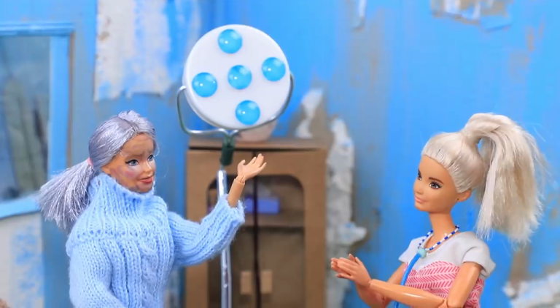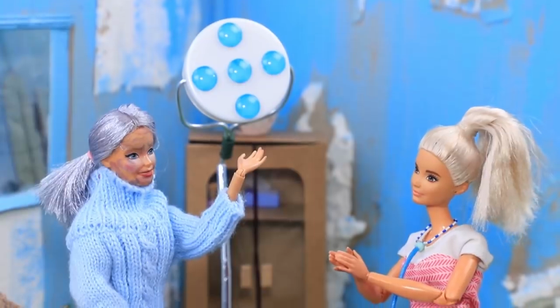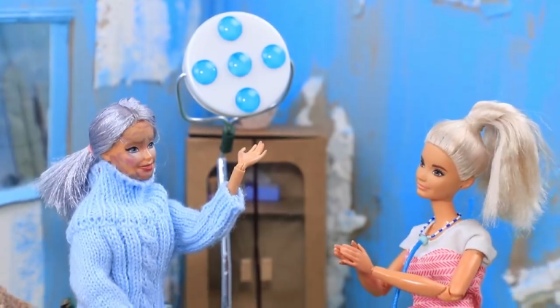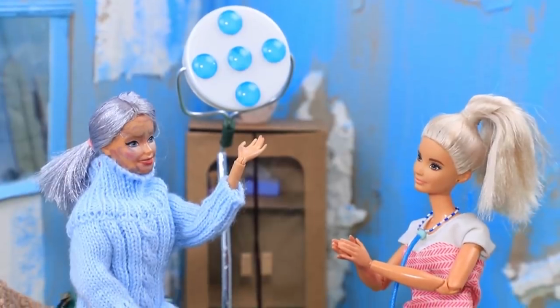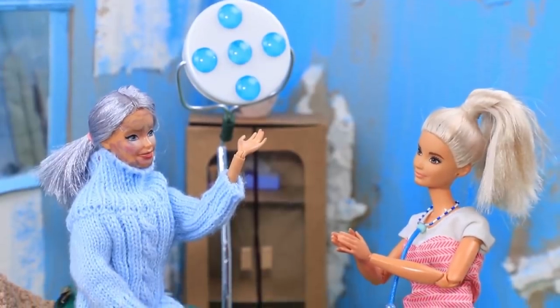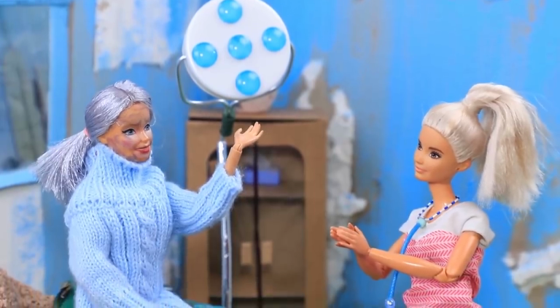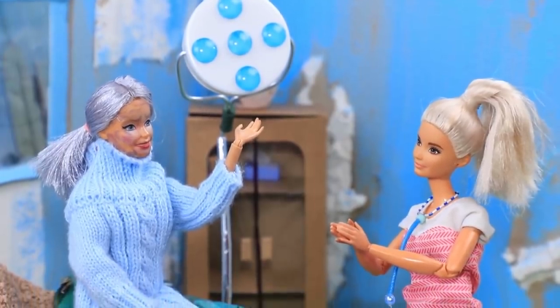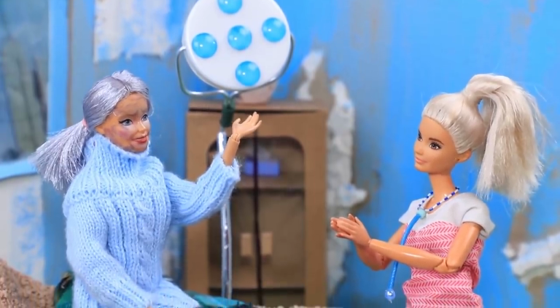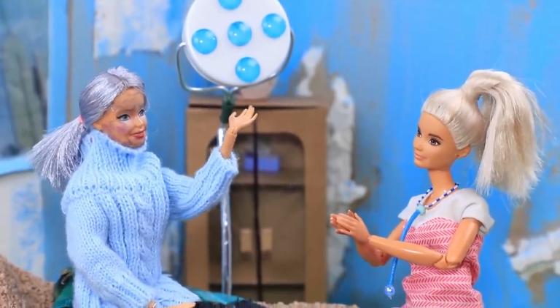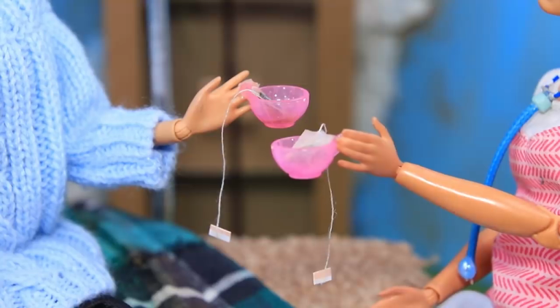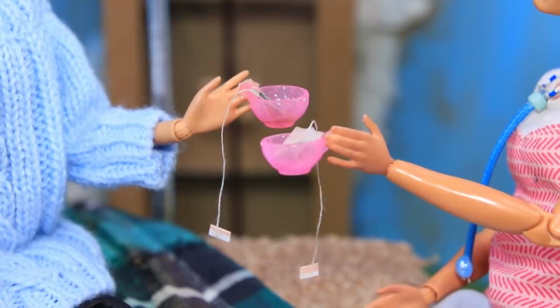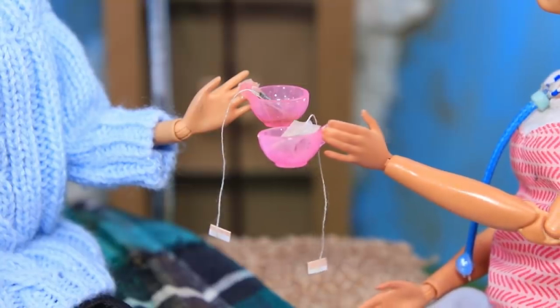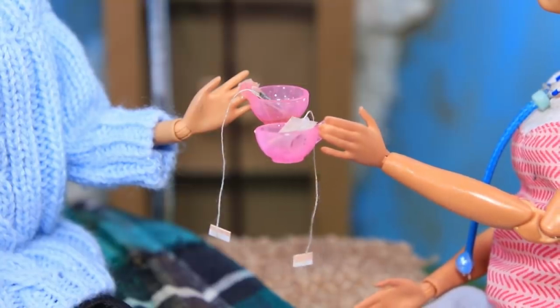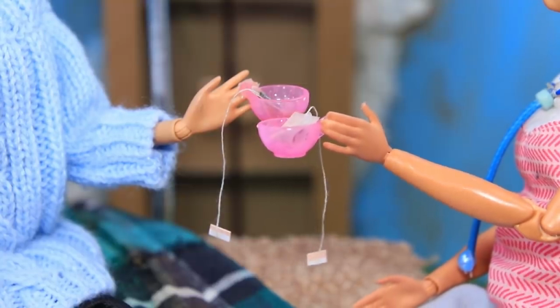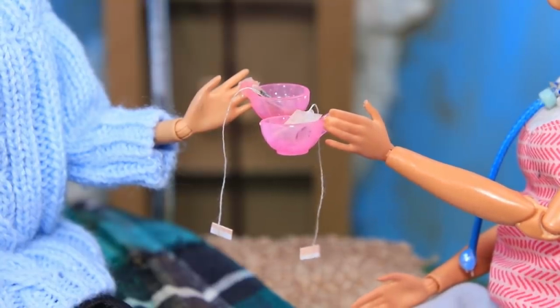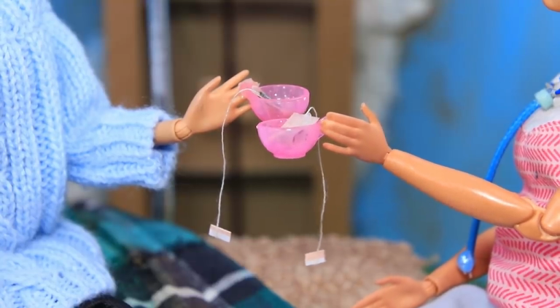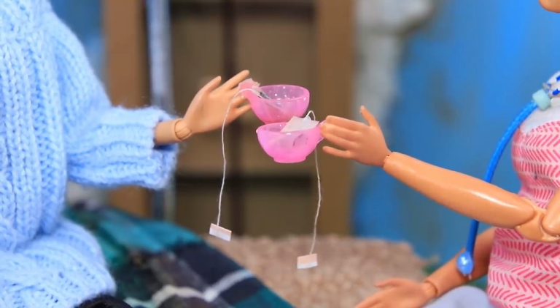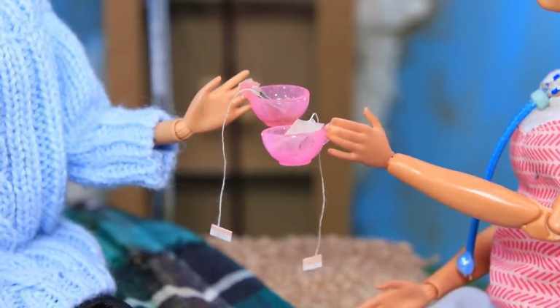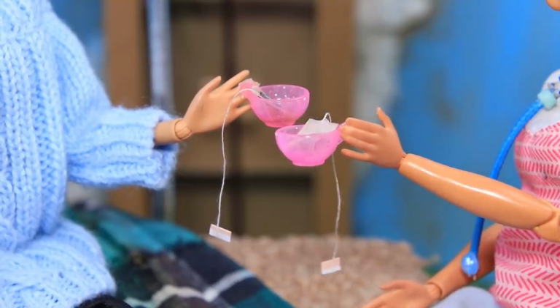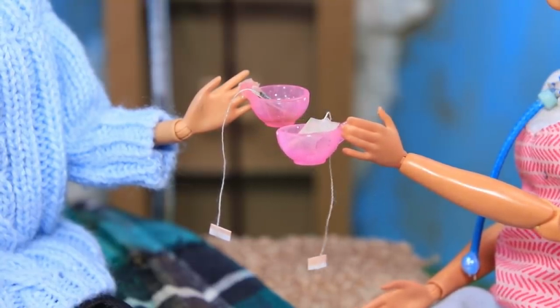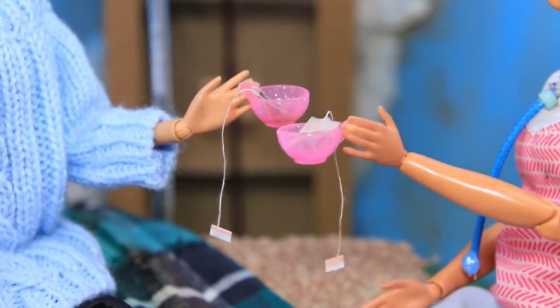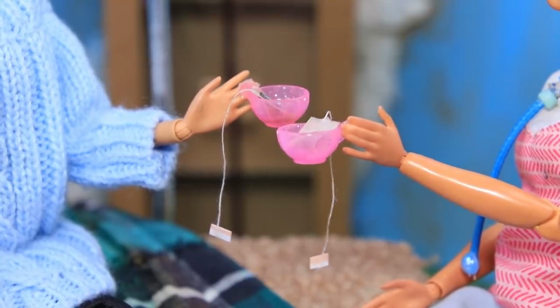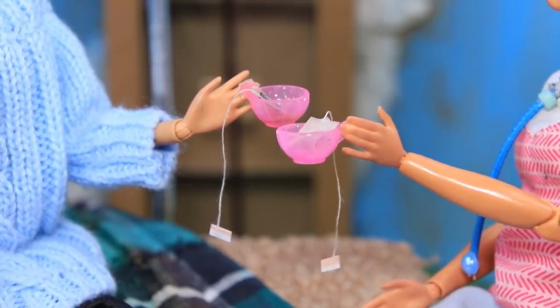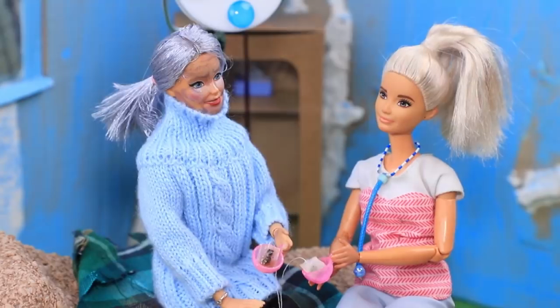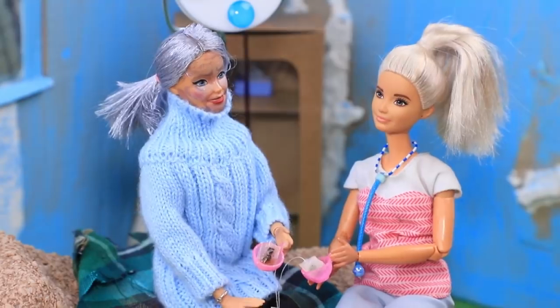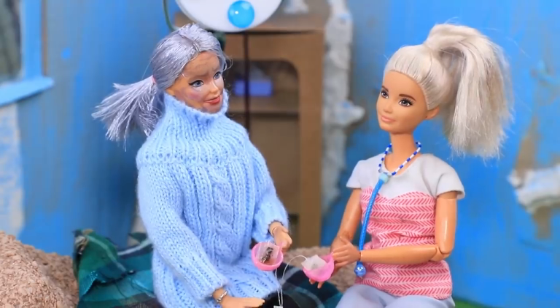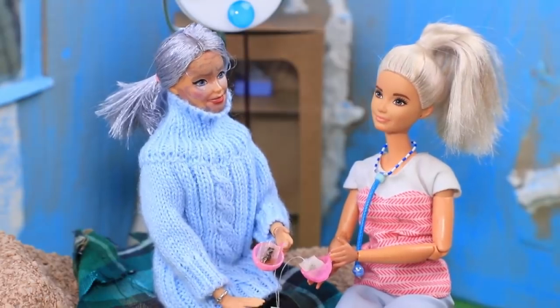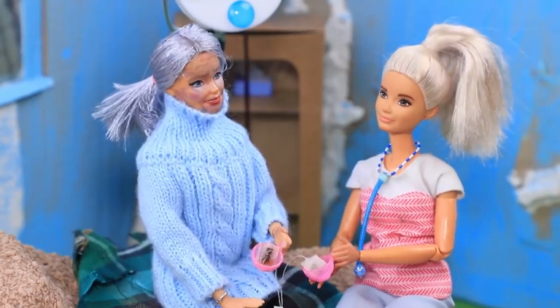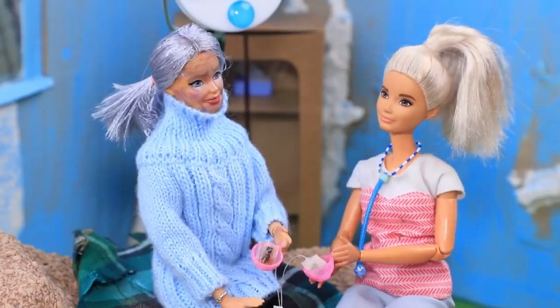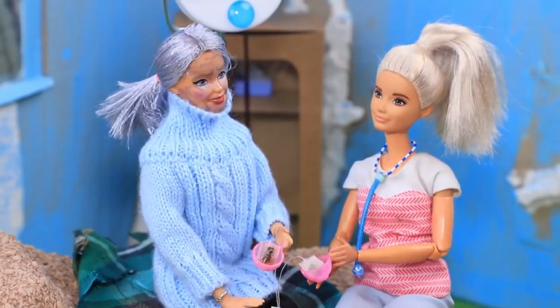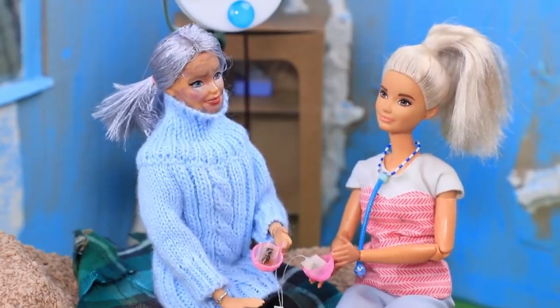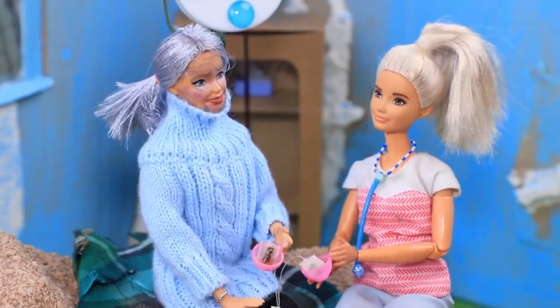Would you like some tea? After a friendly conversation and a cup of warm tea, the grandma really started feeling better.